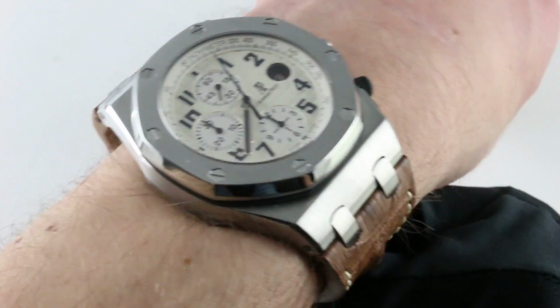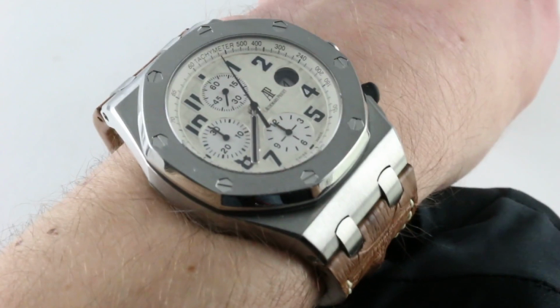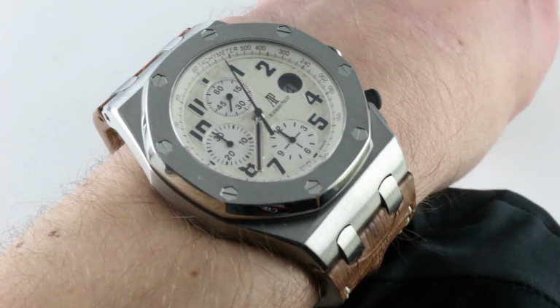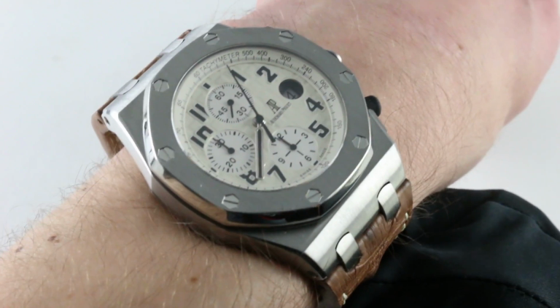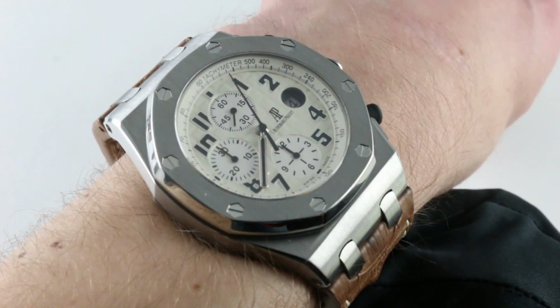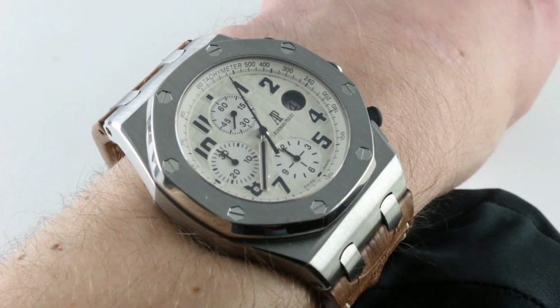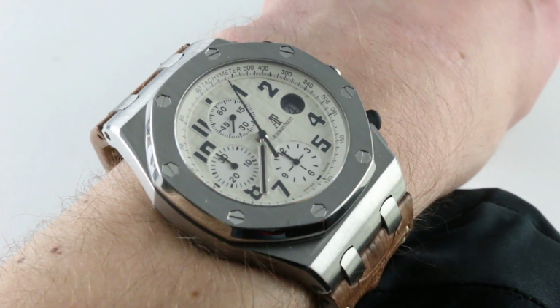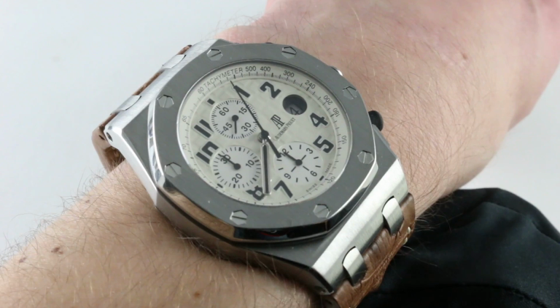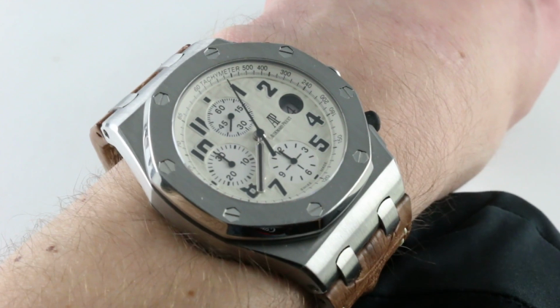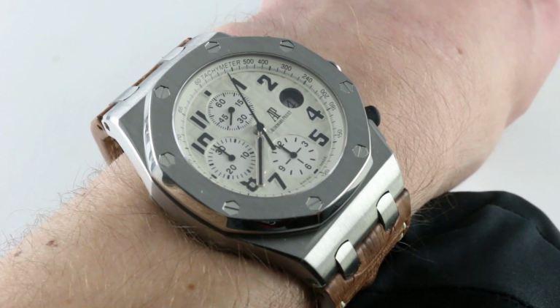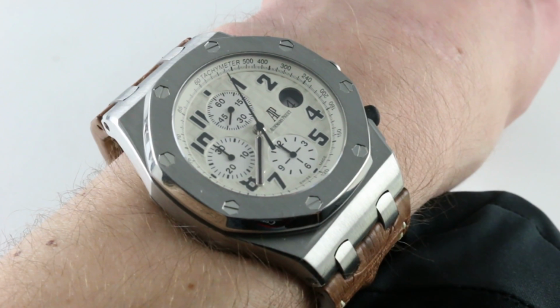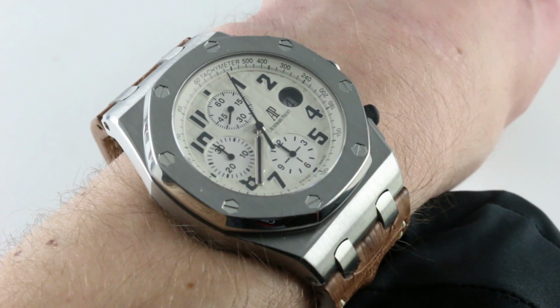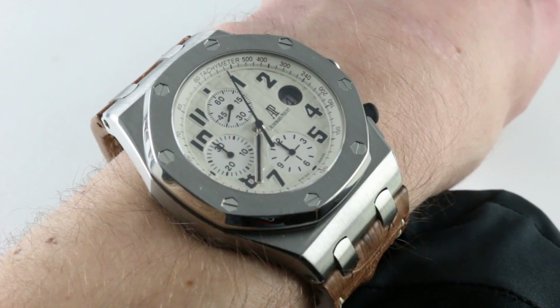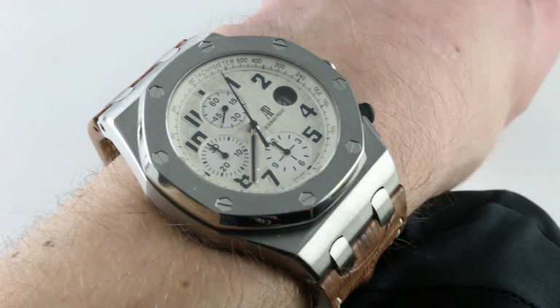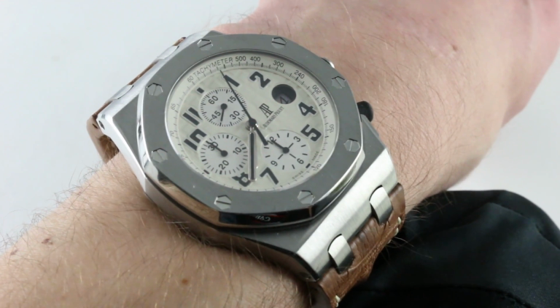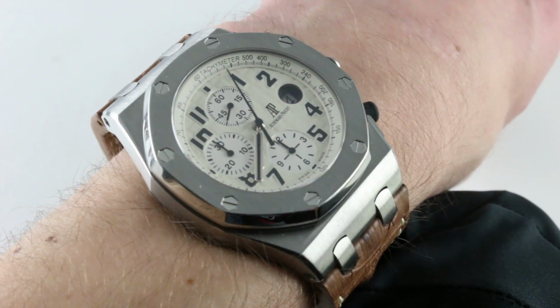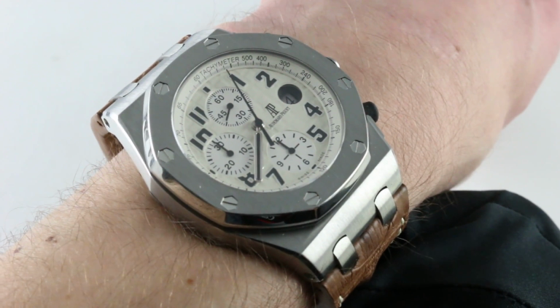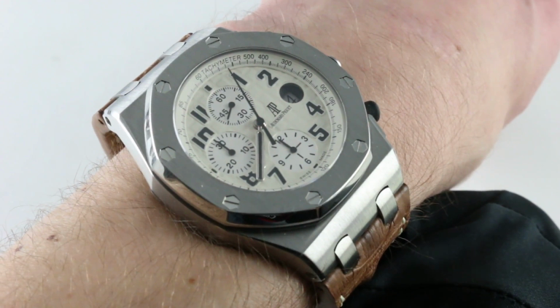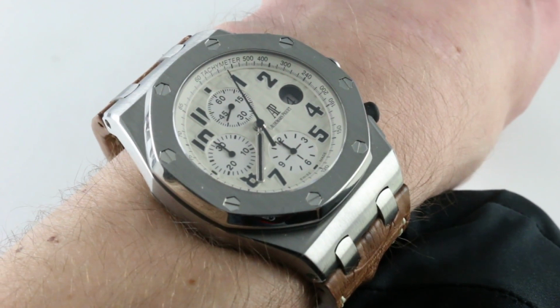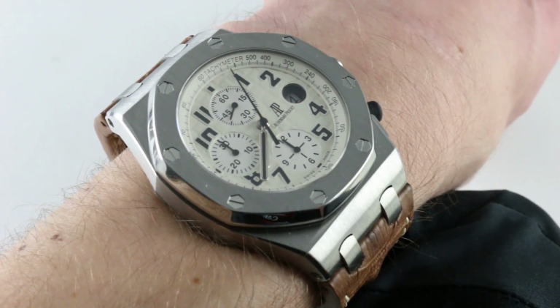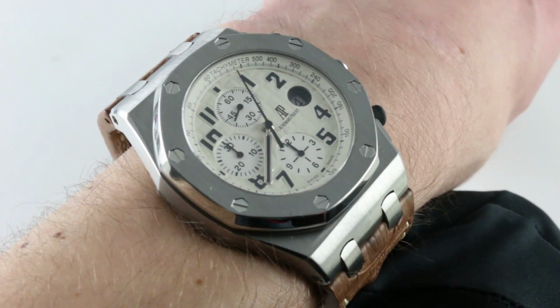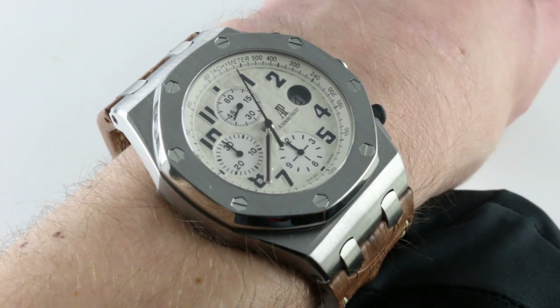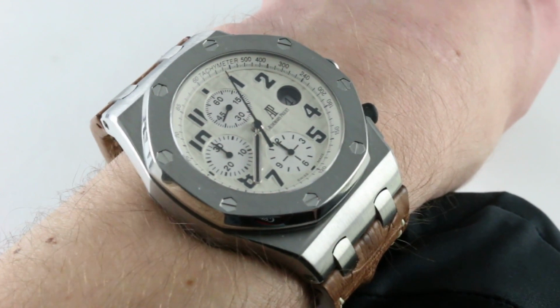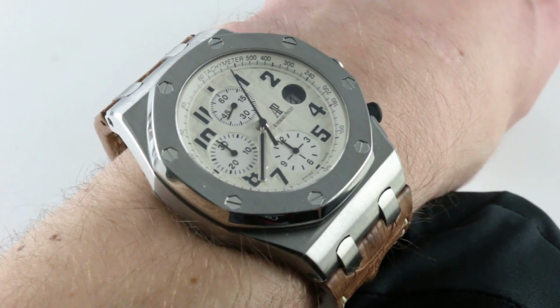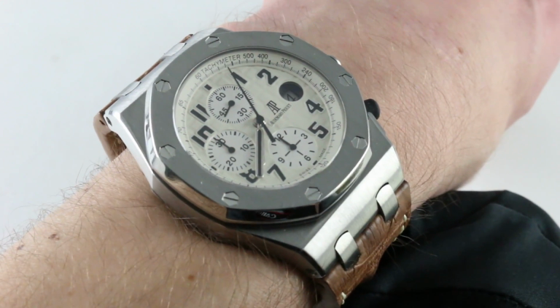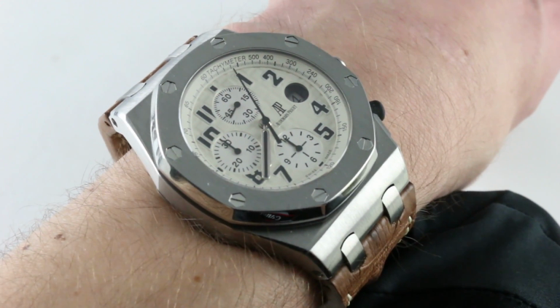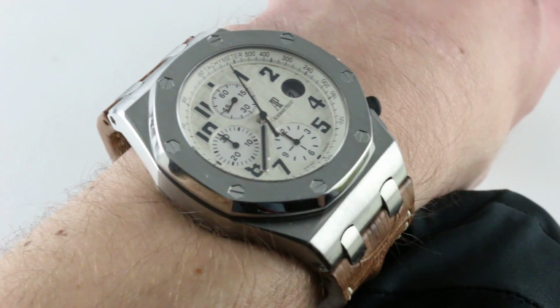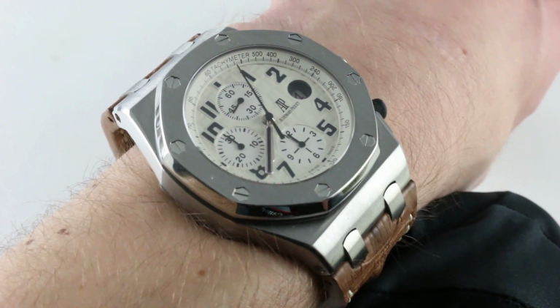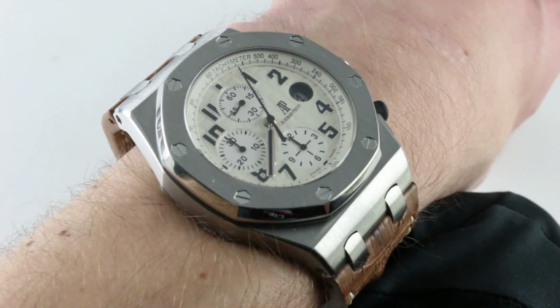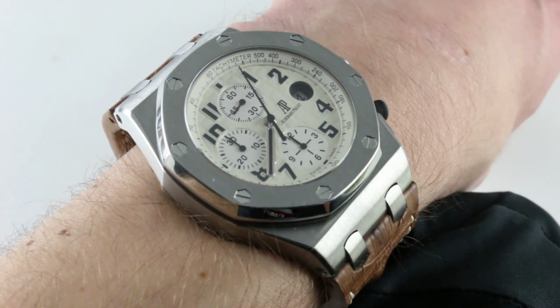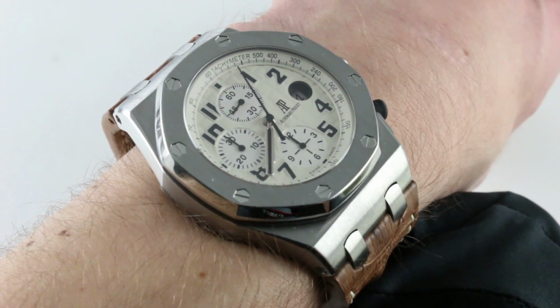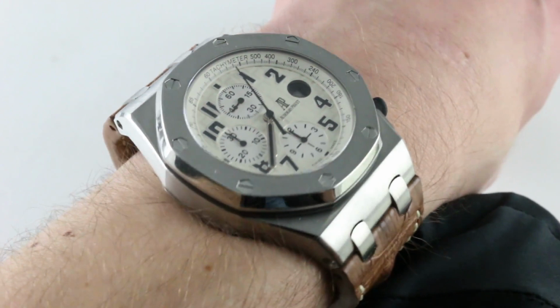It's also one of the first Royal Oak Offshores to receive the in-house base caliber that powers the watch.